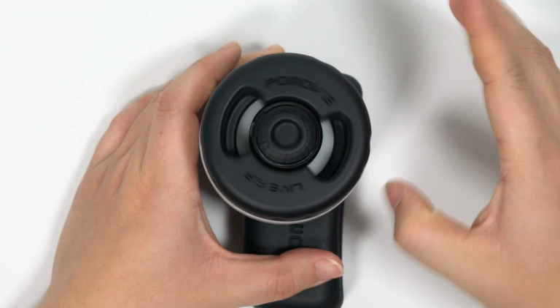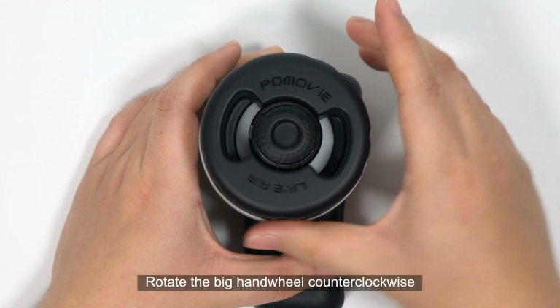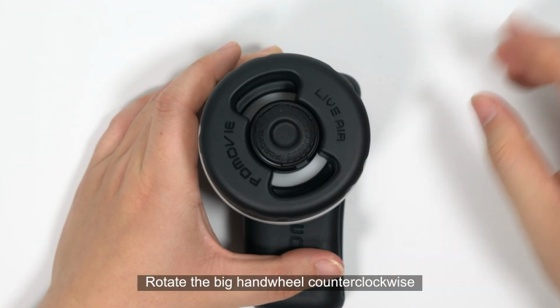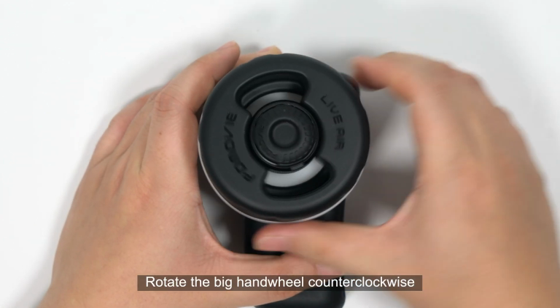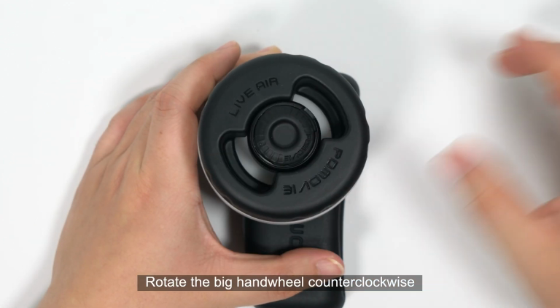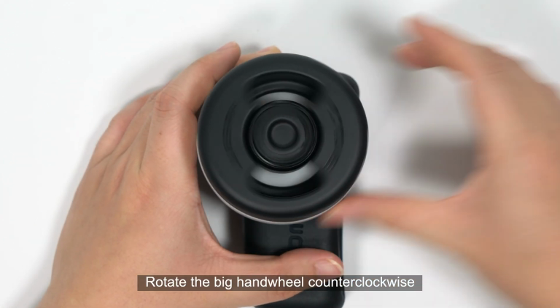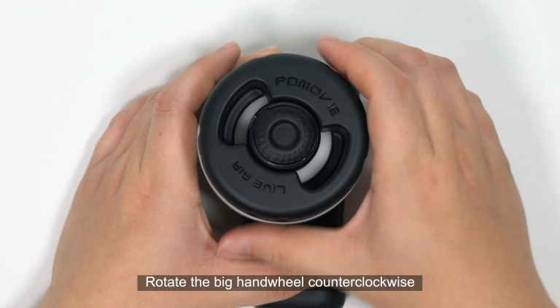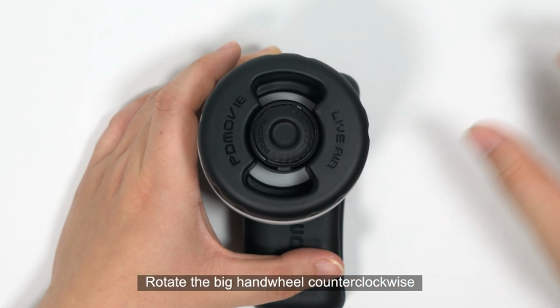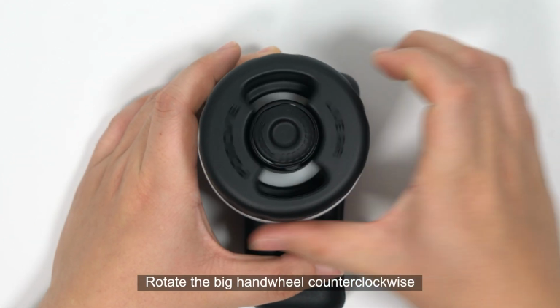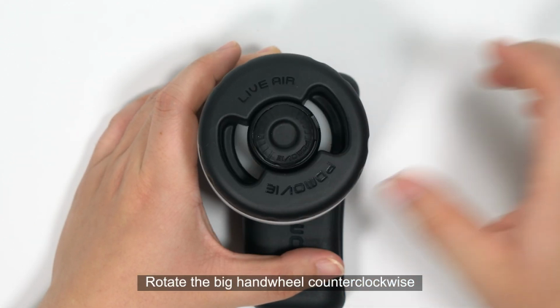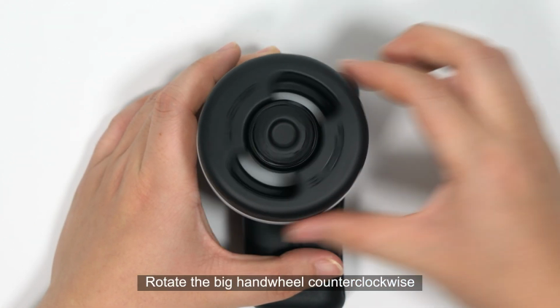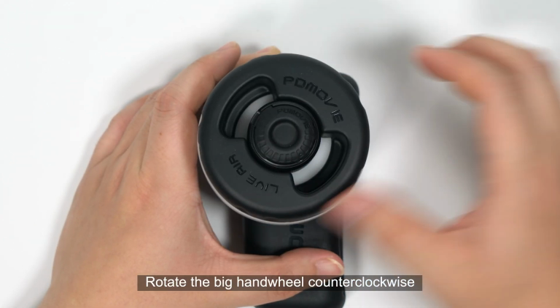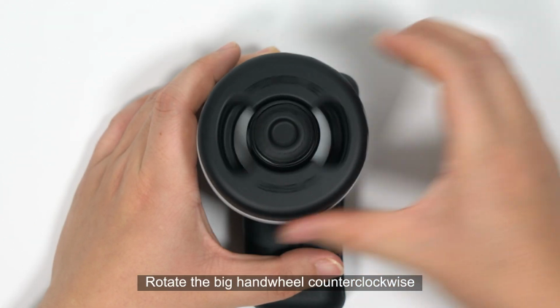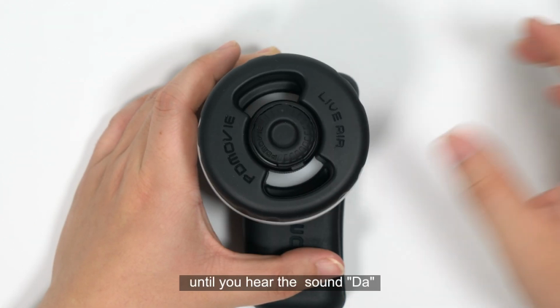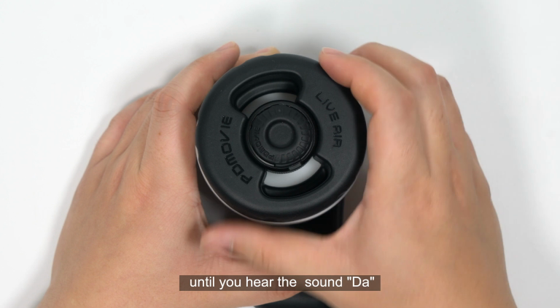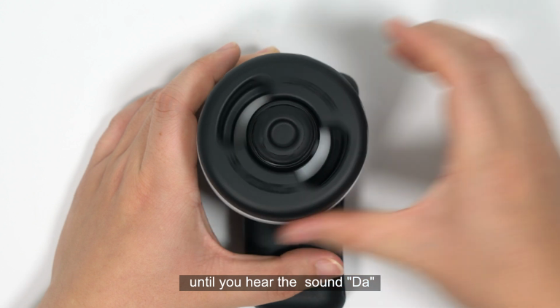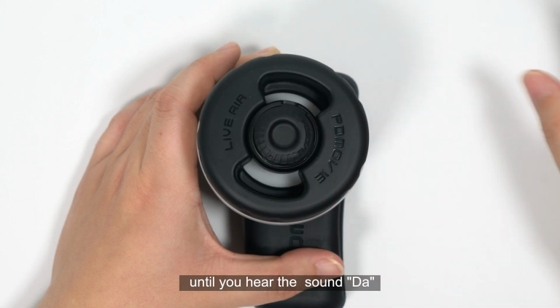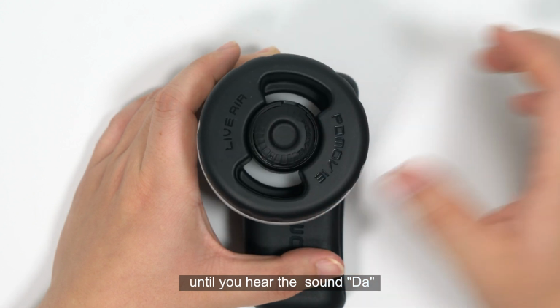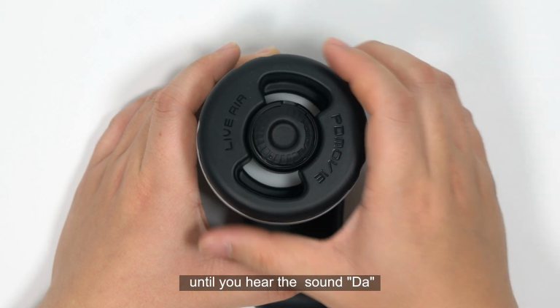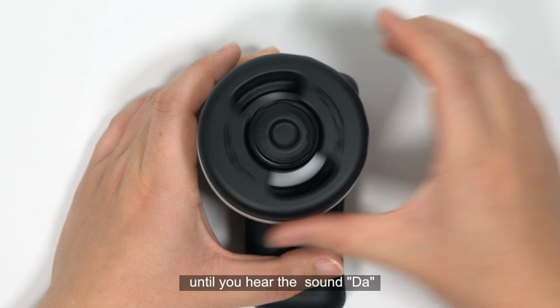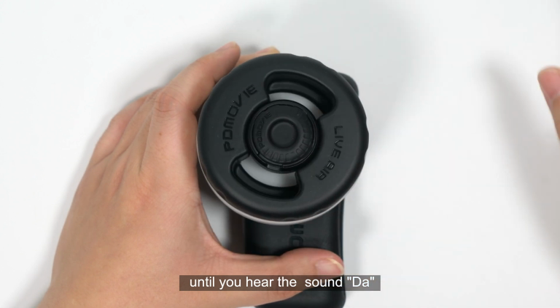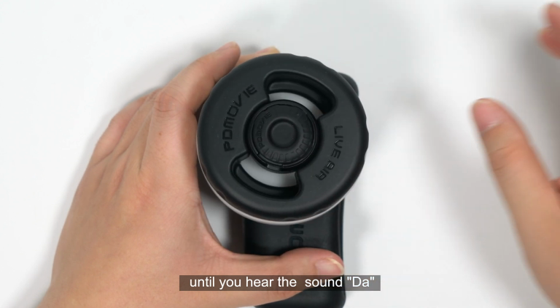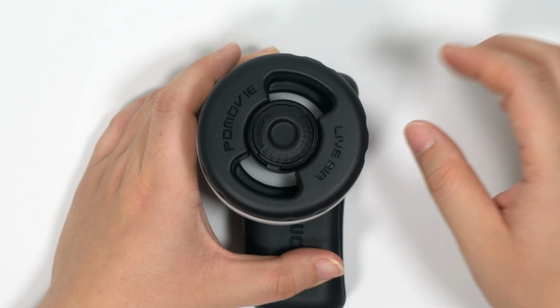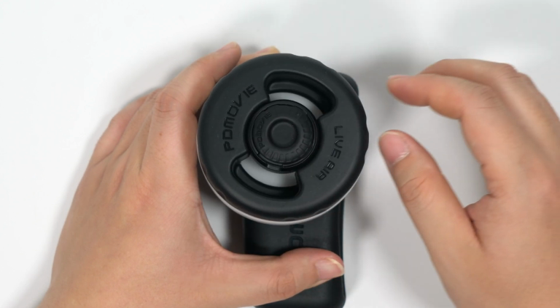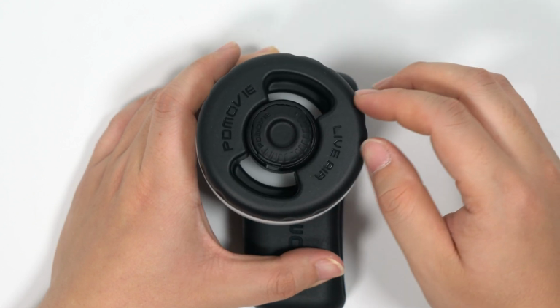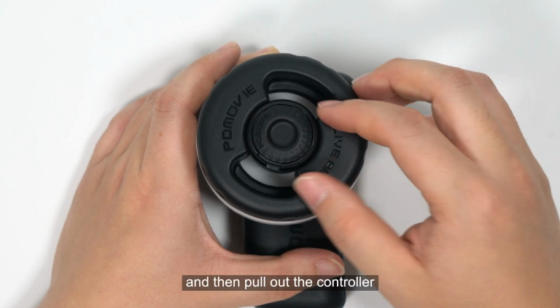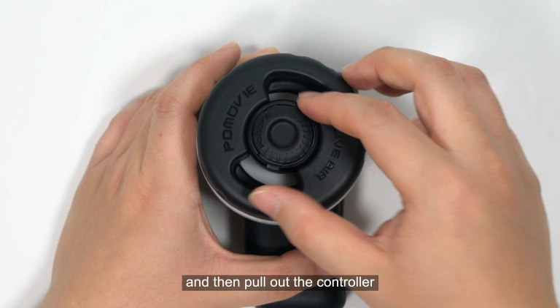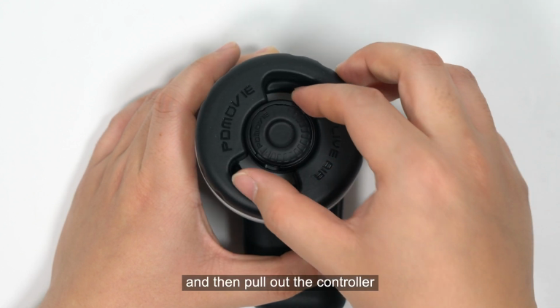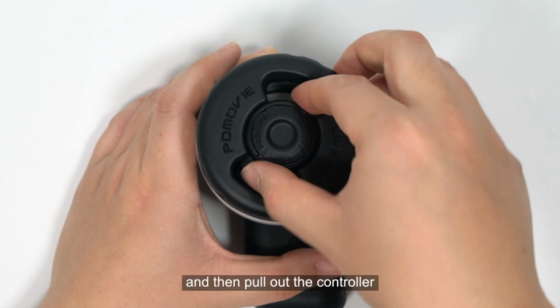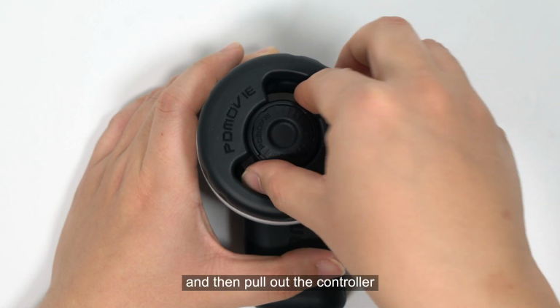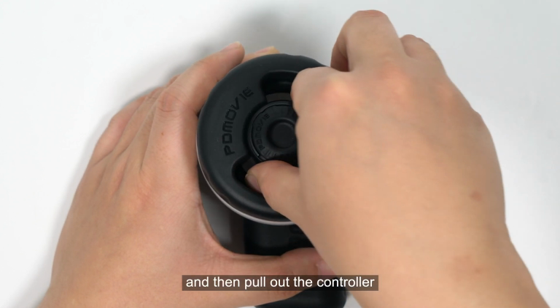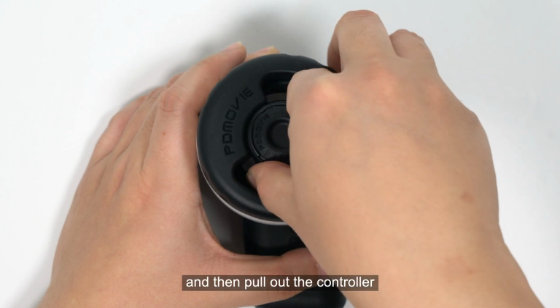To remove the controller, rotate the big hand wheel counterclockwise until you hear a click, then pull out the controller.